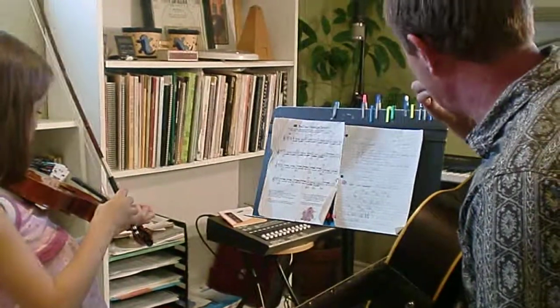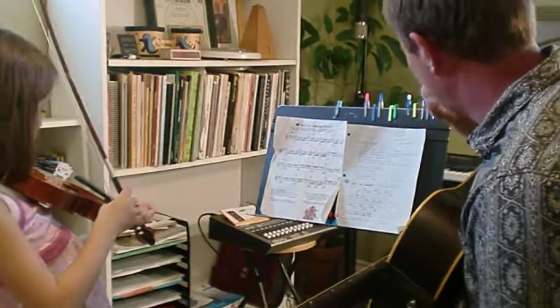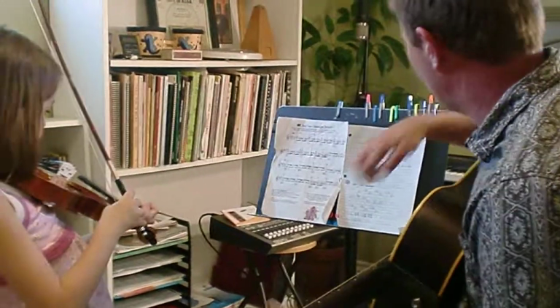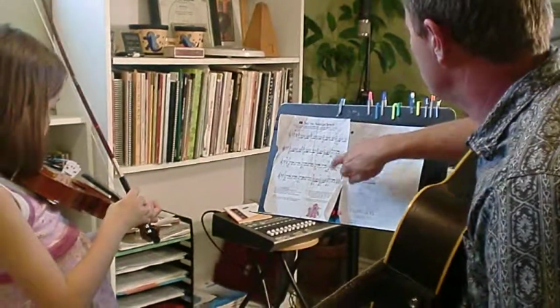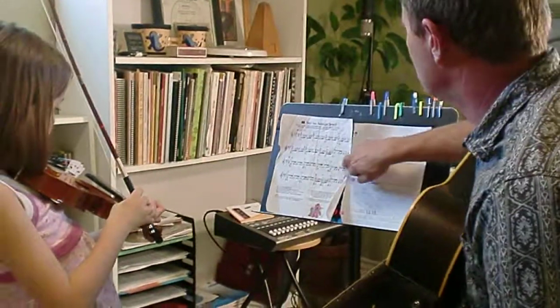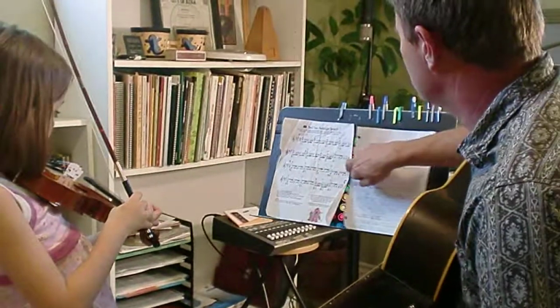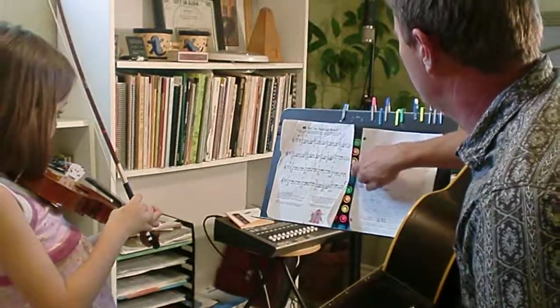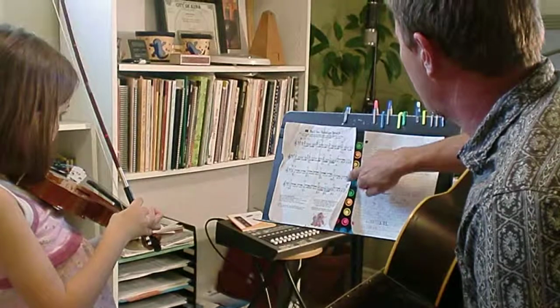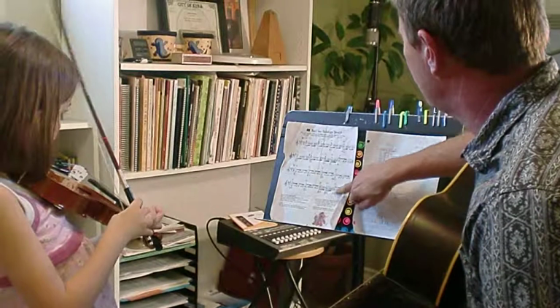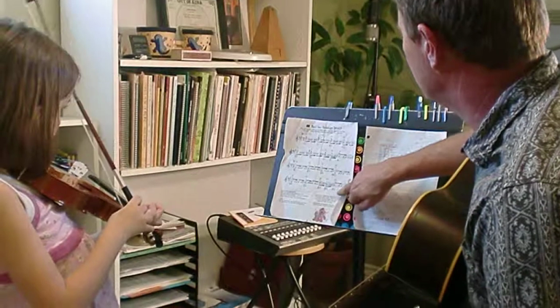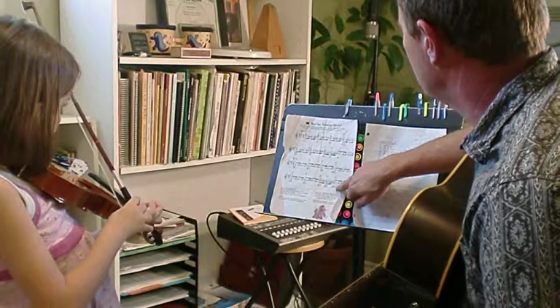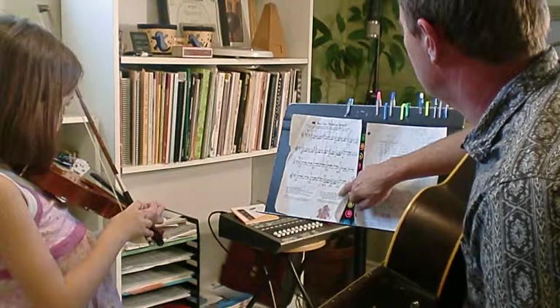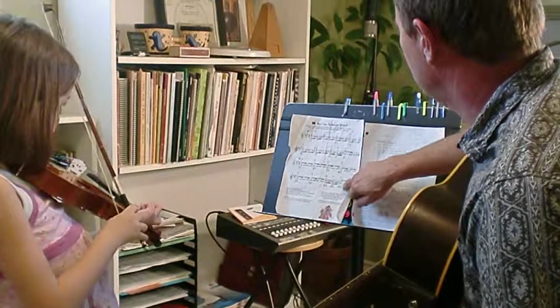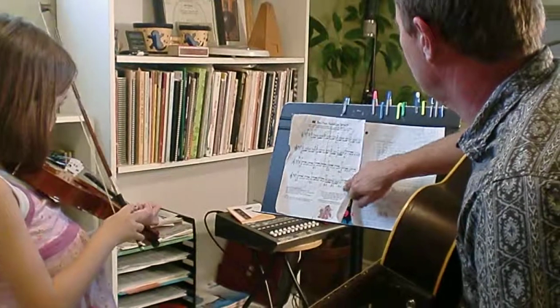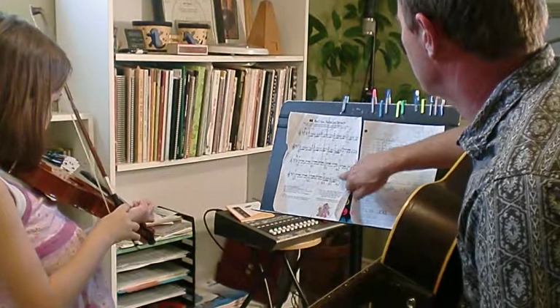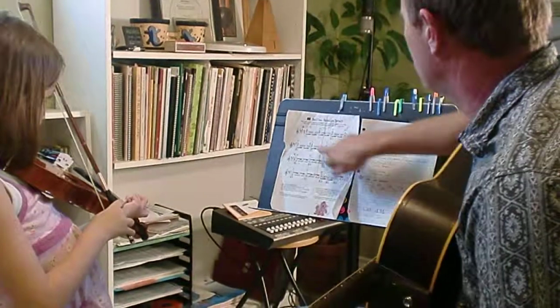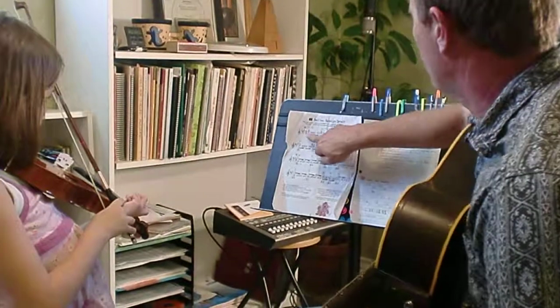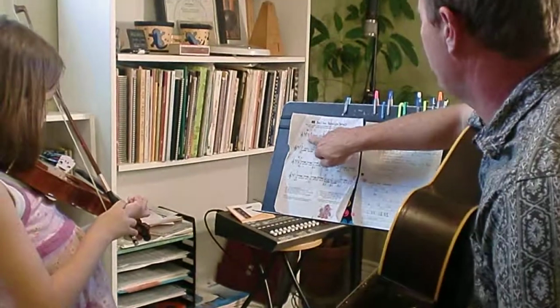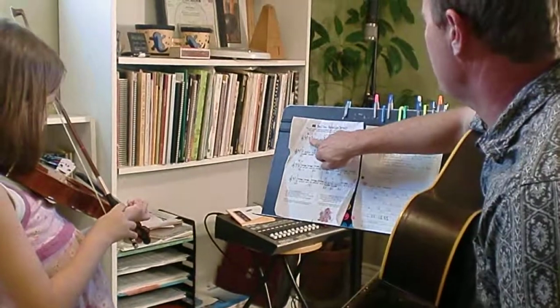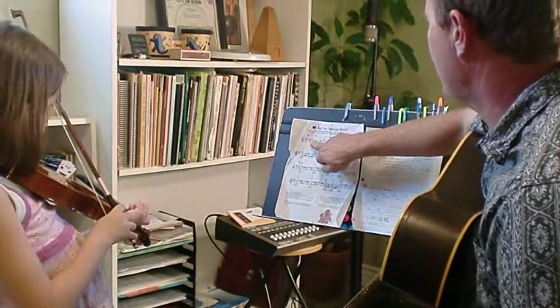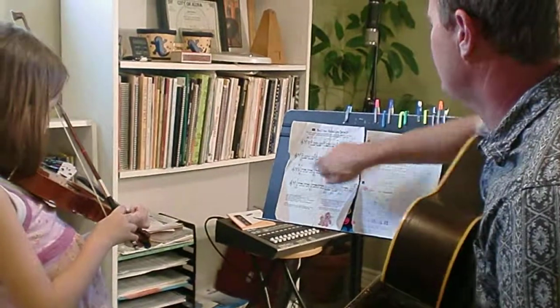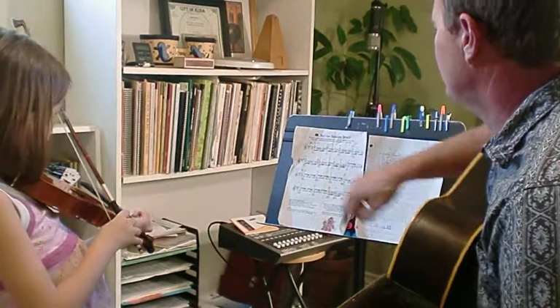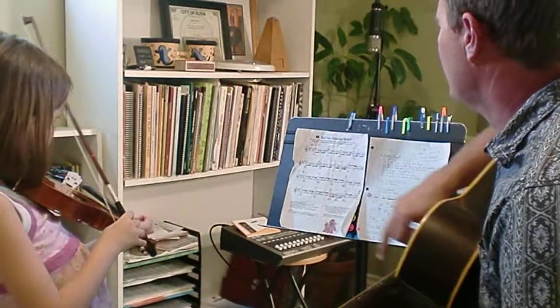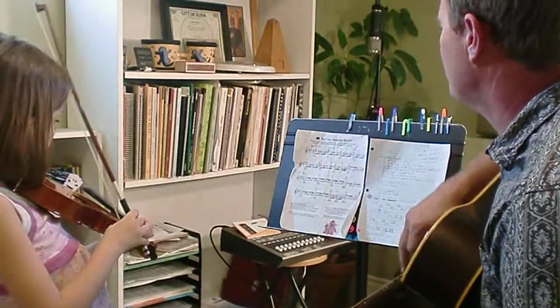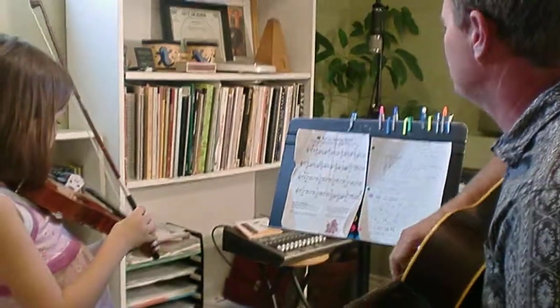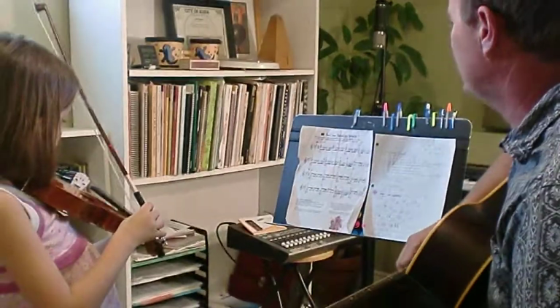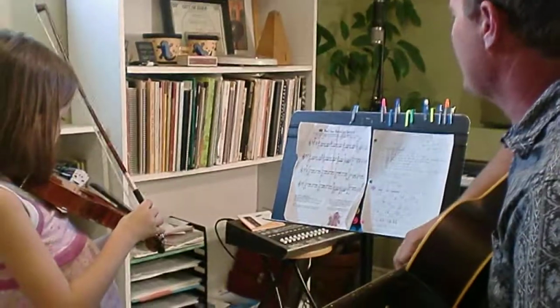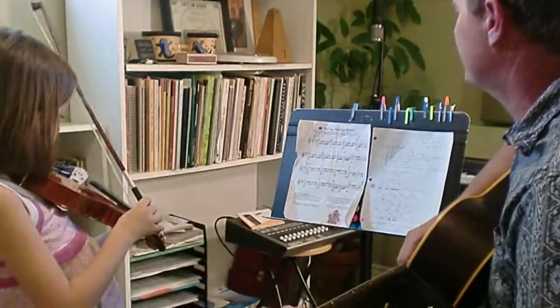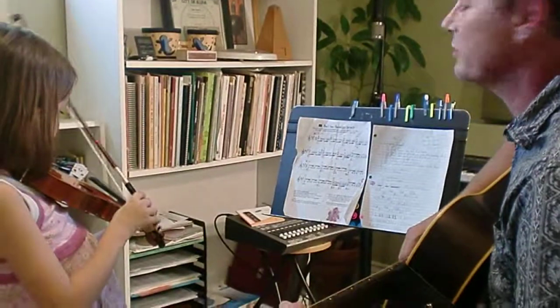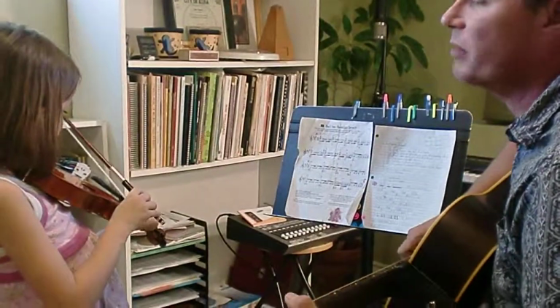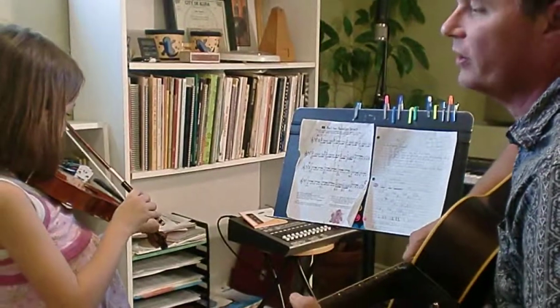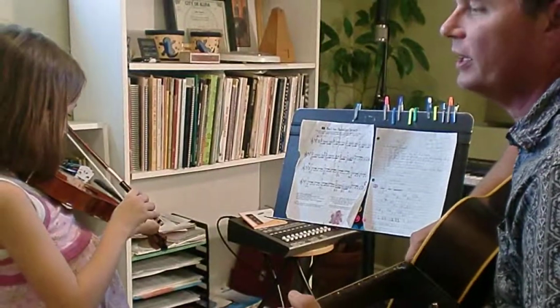Now what I want you to do is go back — when you get to here, I want you to go right back up to the top and play that first part again.